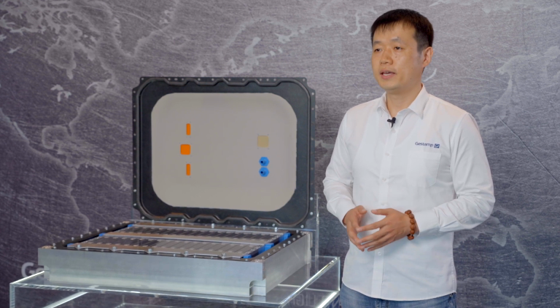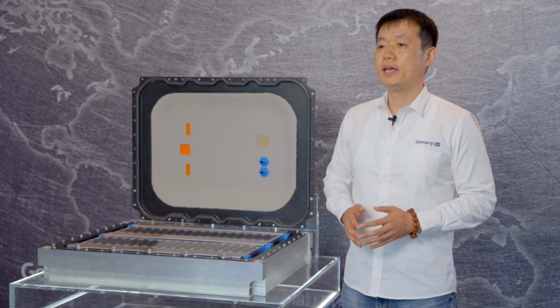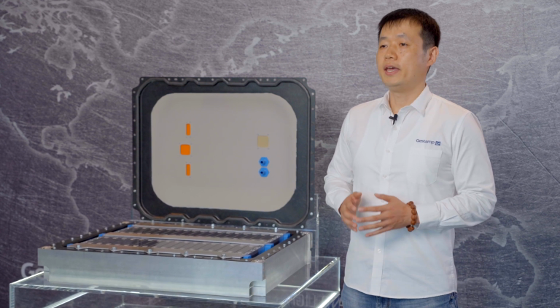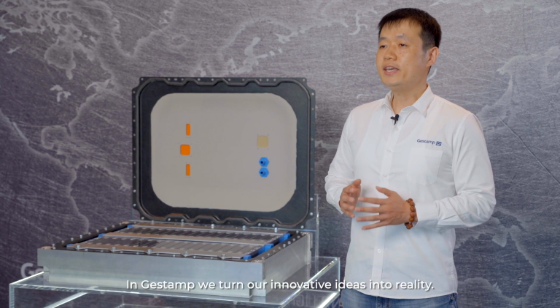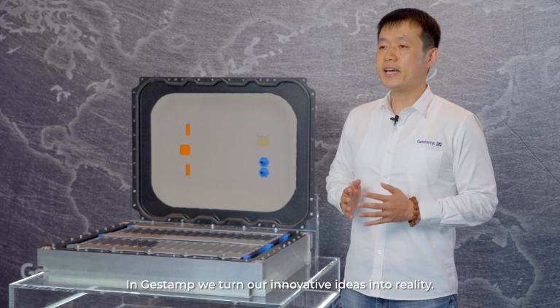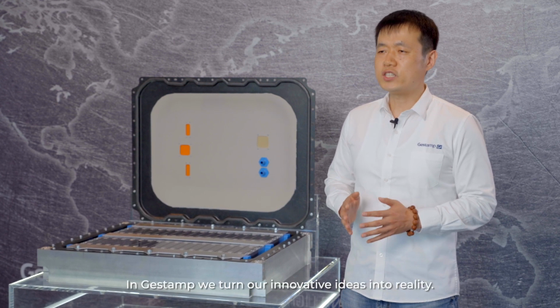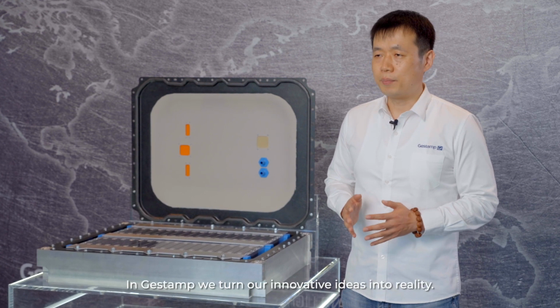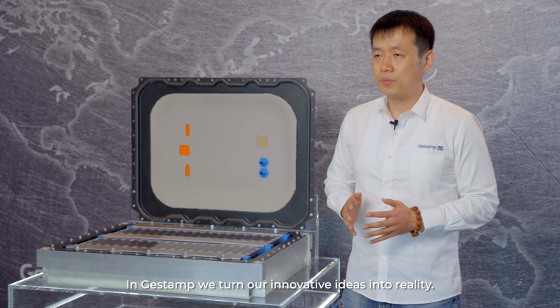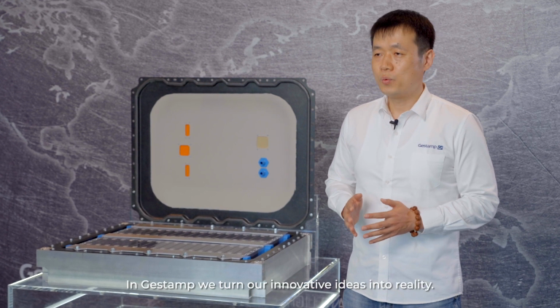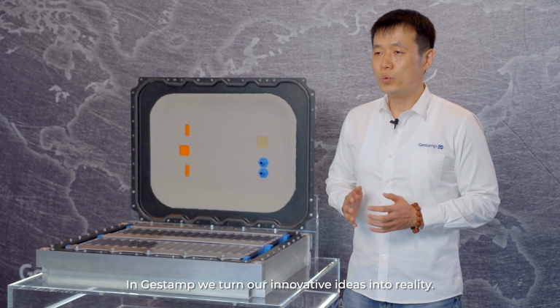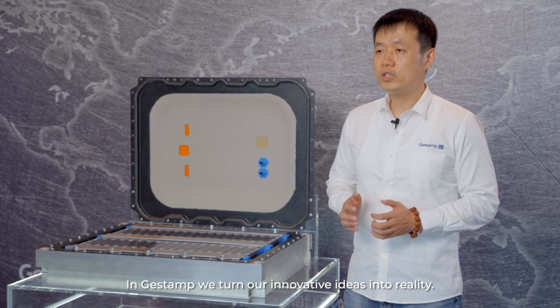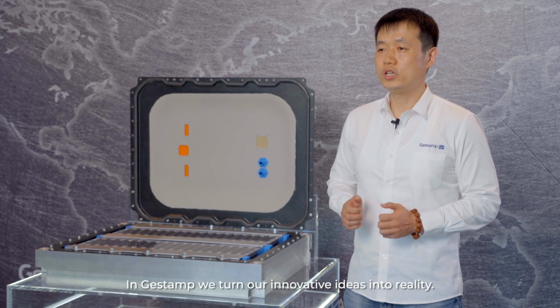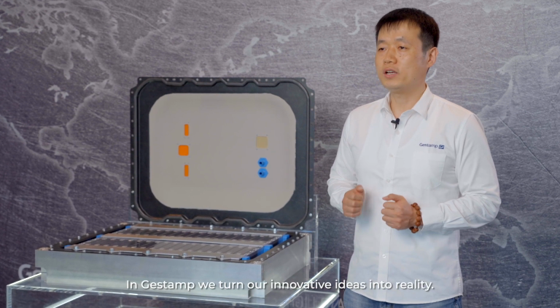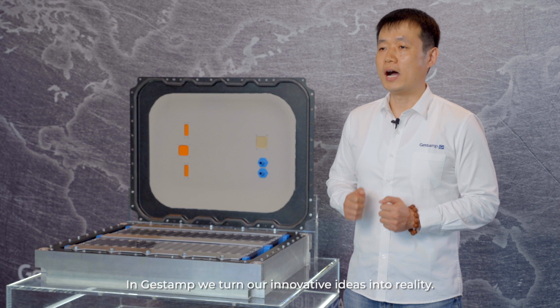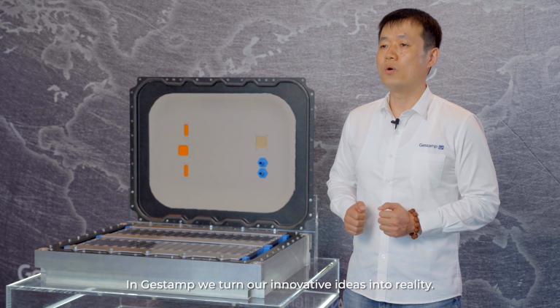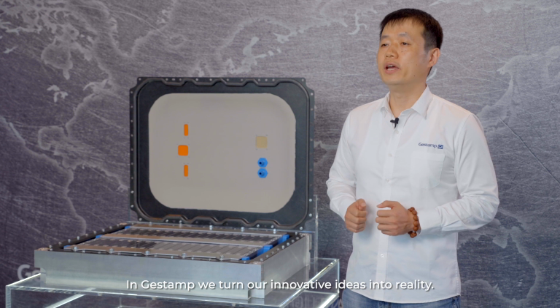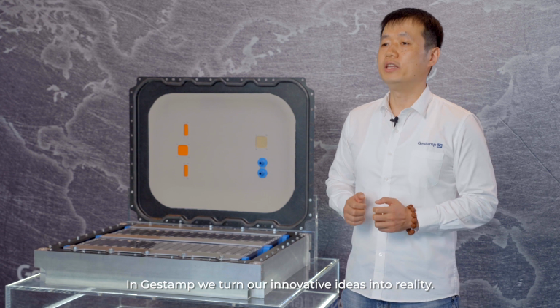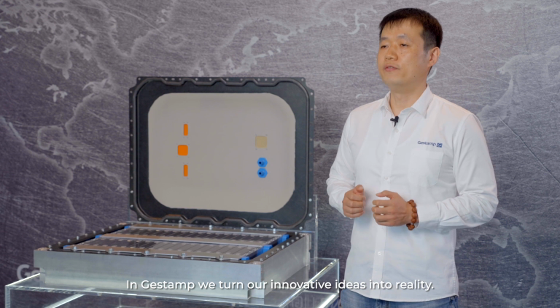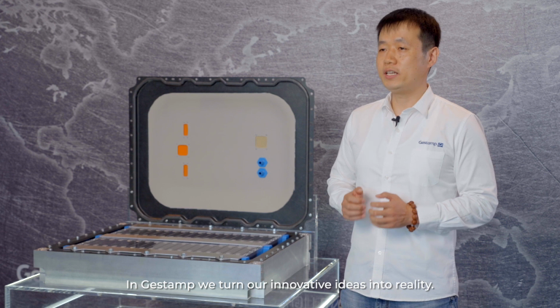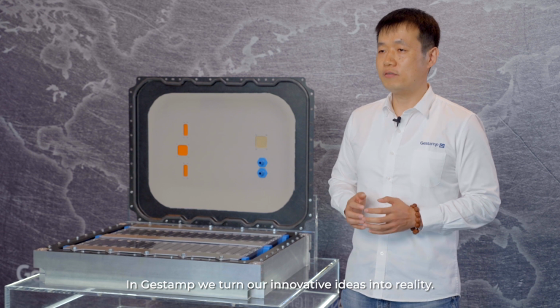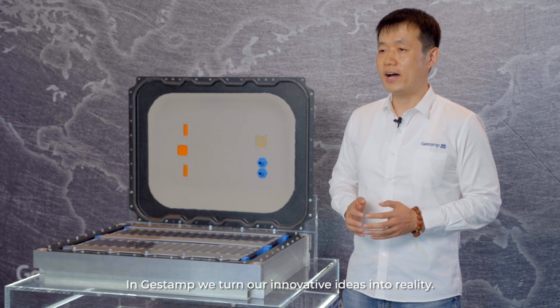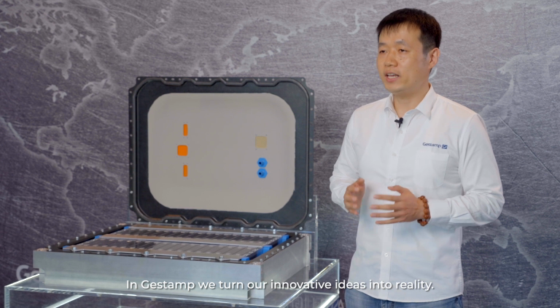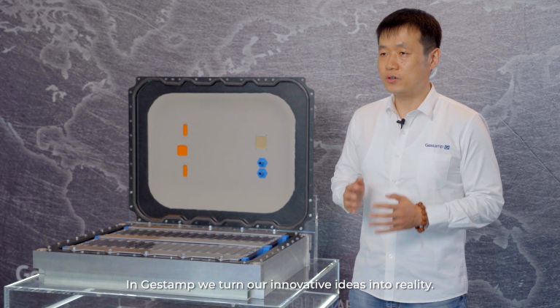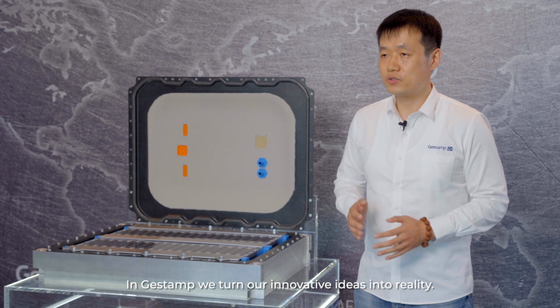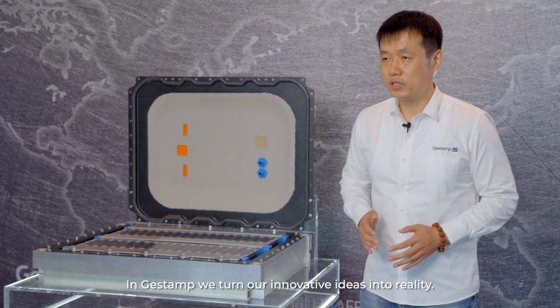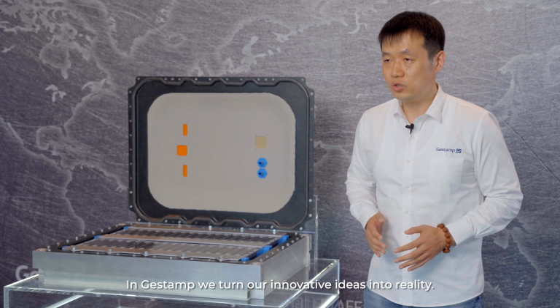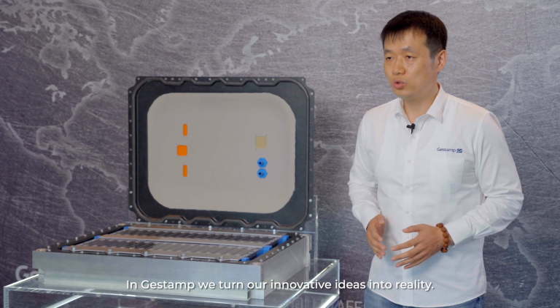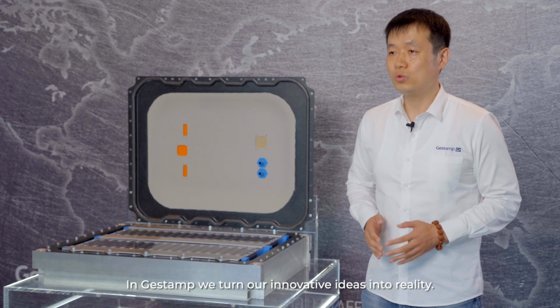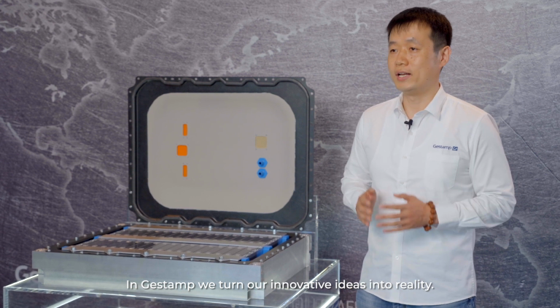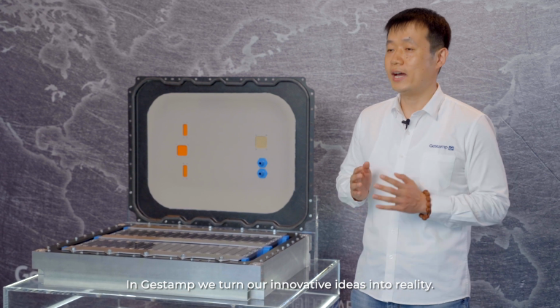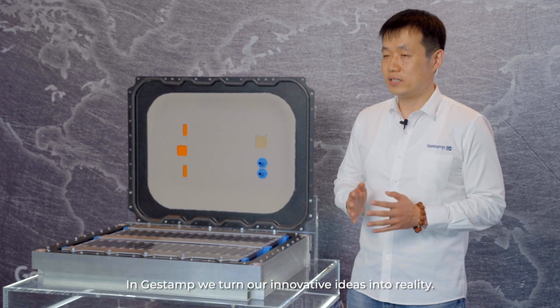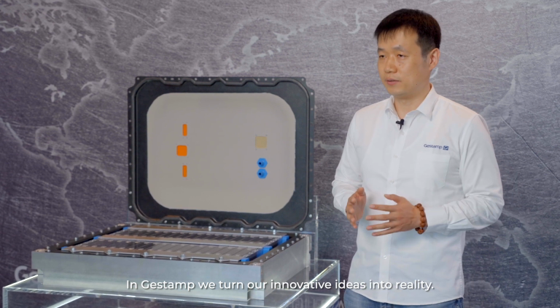At GASTIAM, we turn our innovative ideas into reality. GASTIAM.